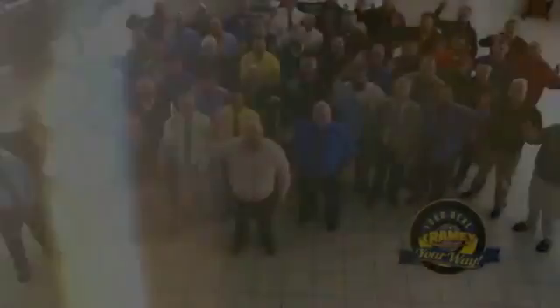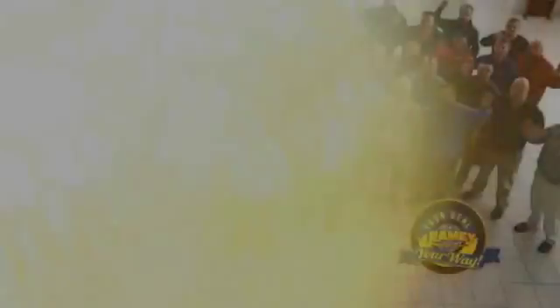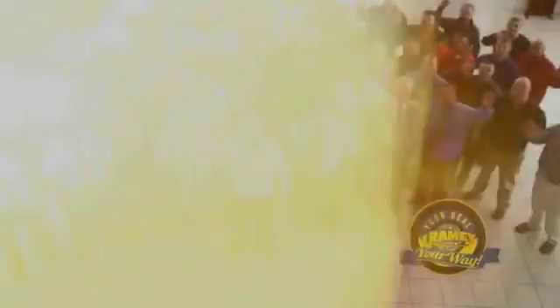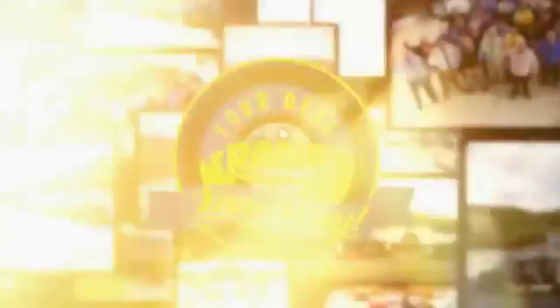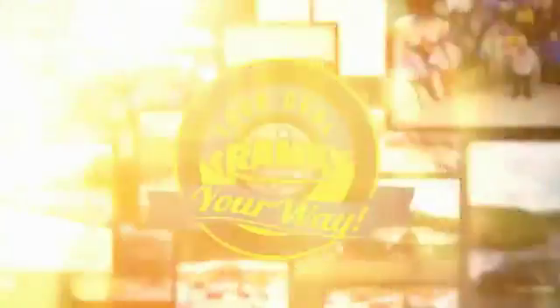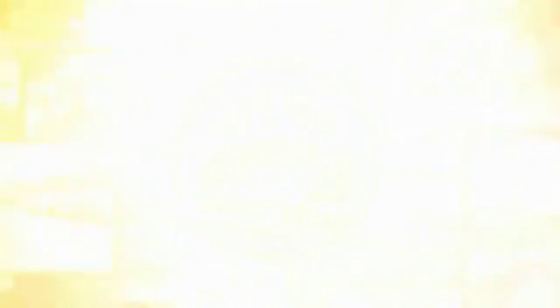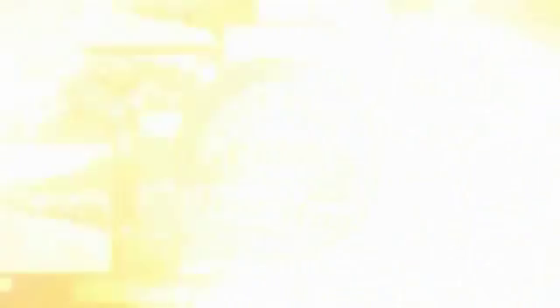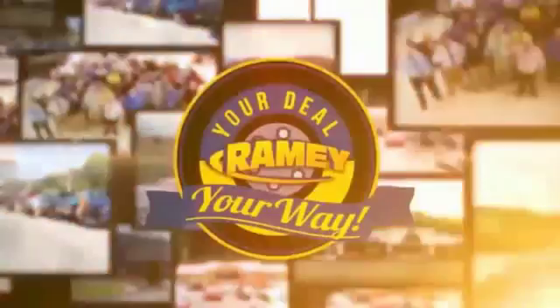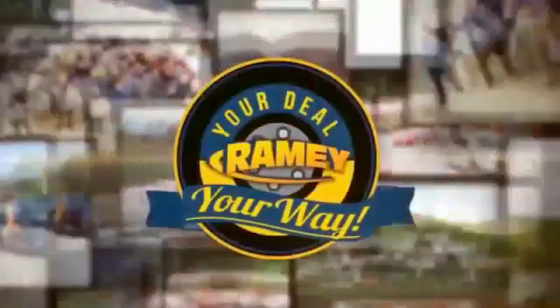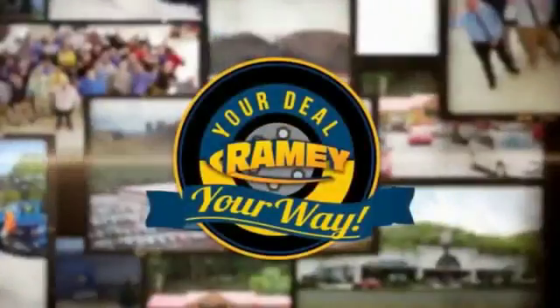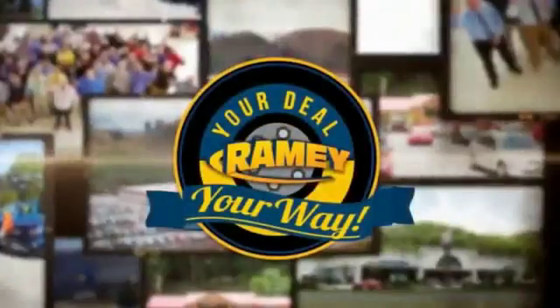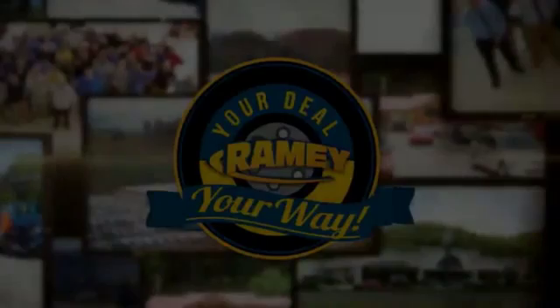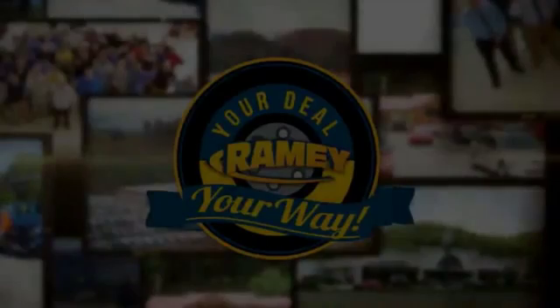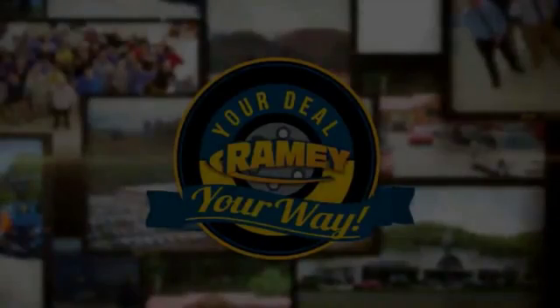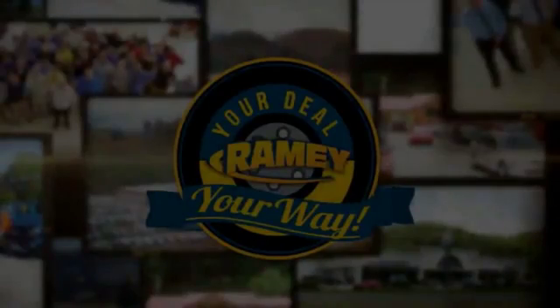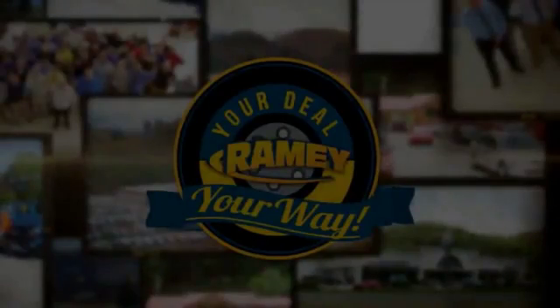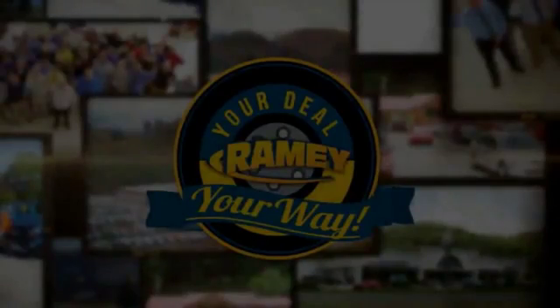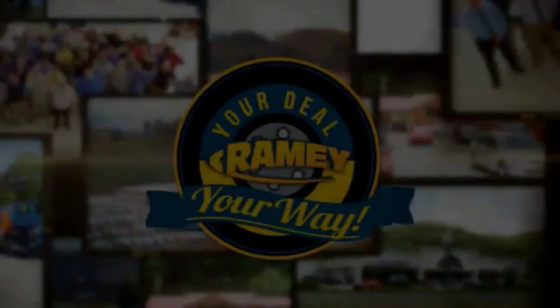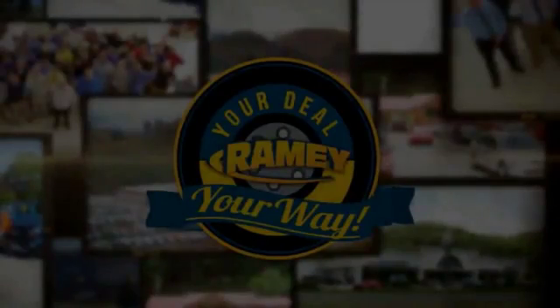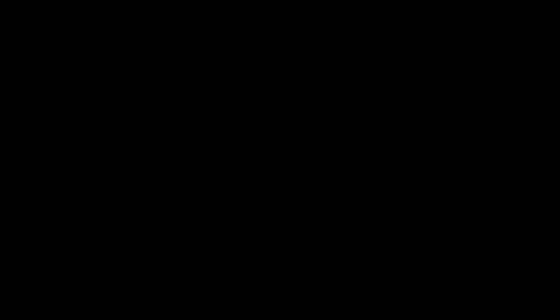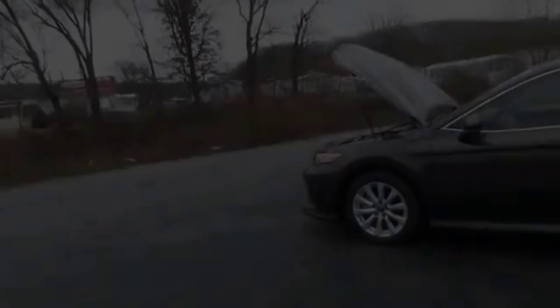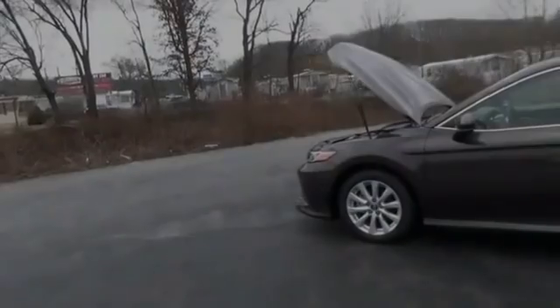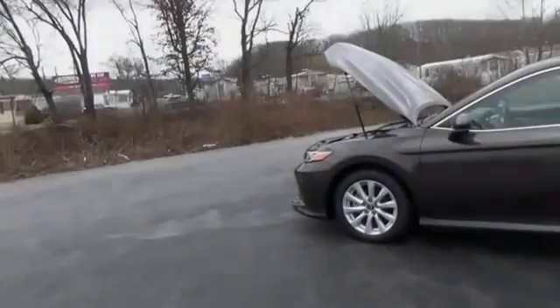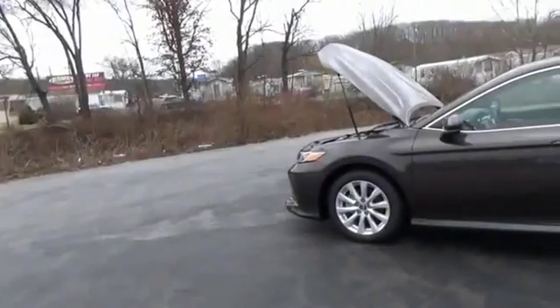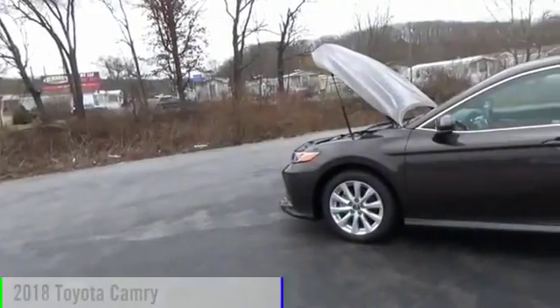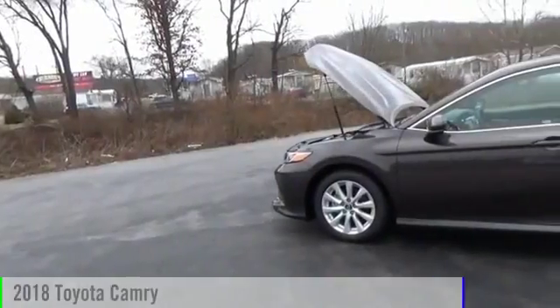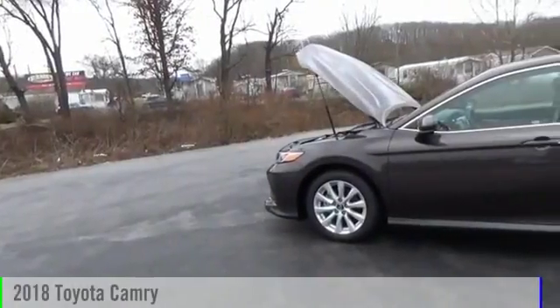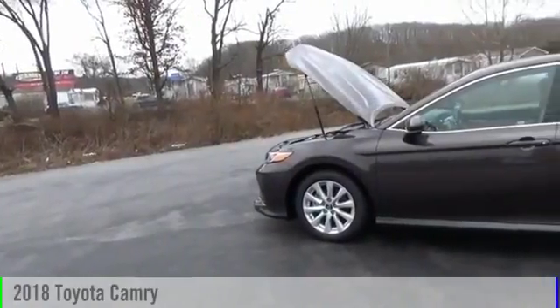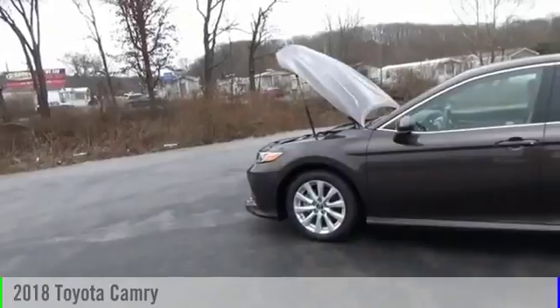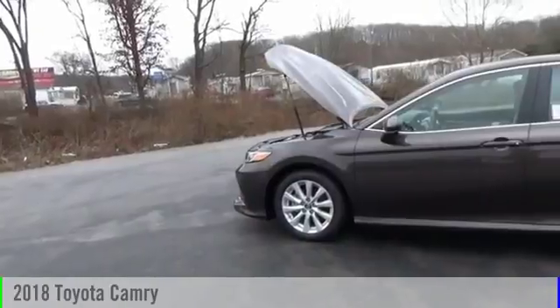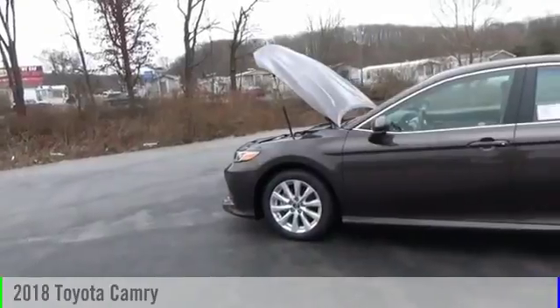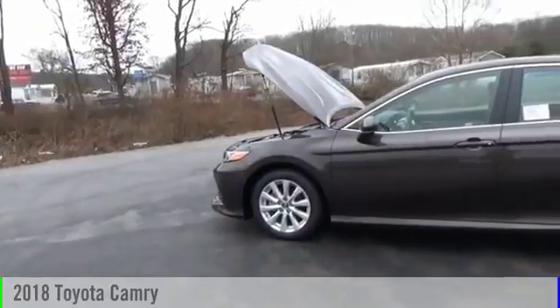If it's raining, it's your deal, your way. The 2018 Camry.